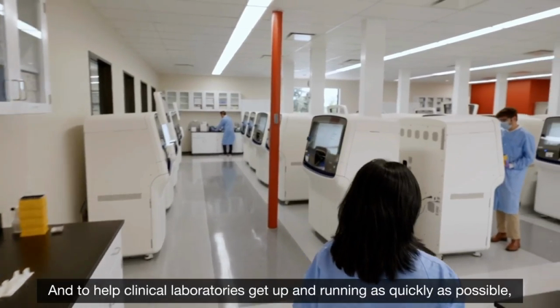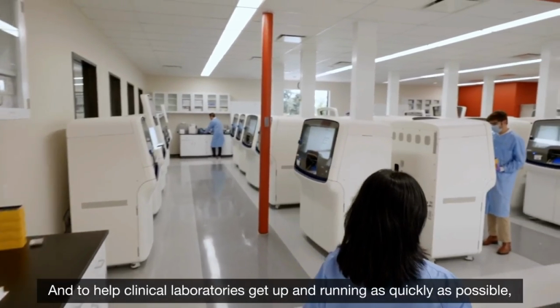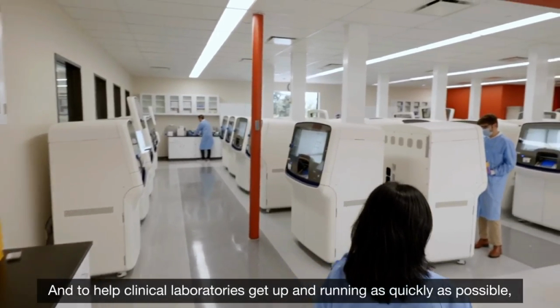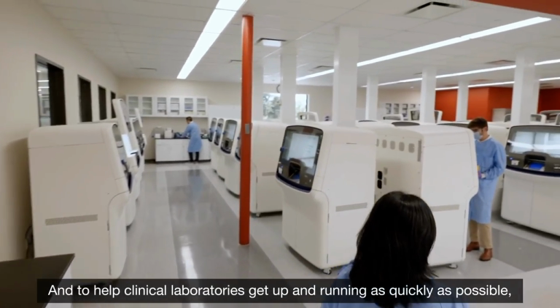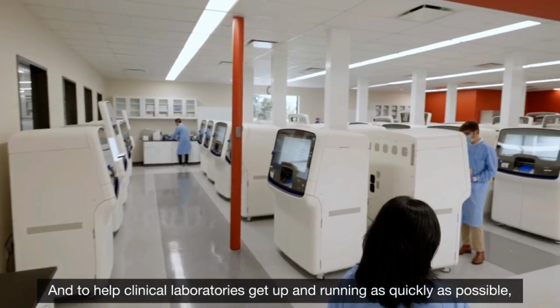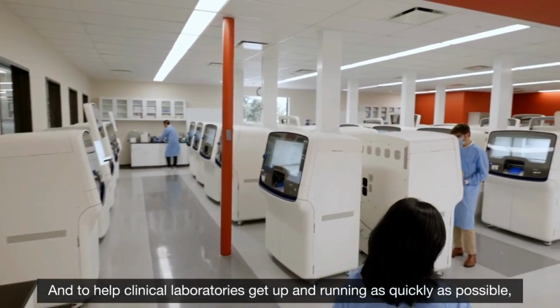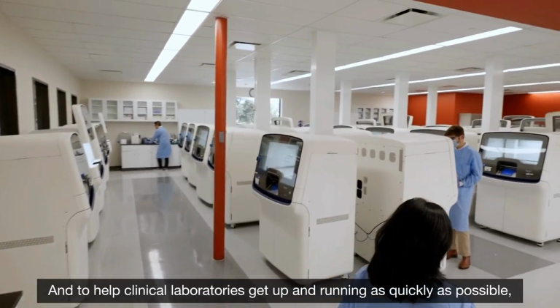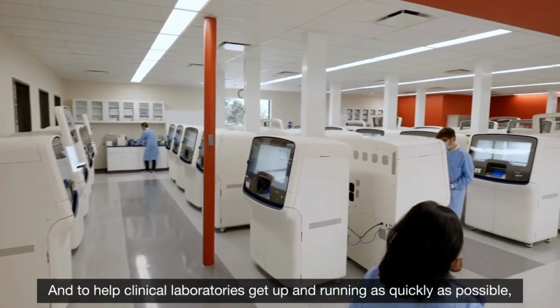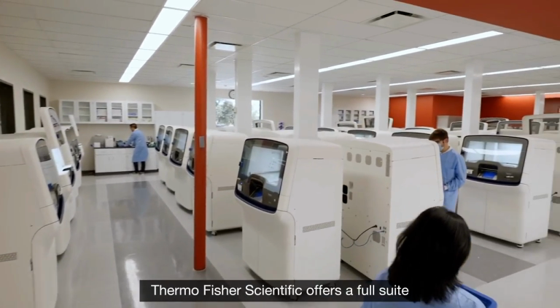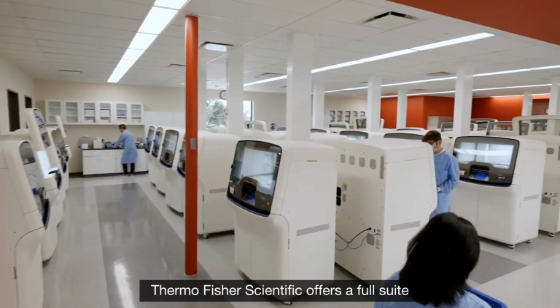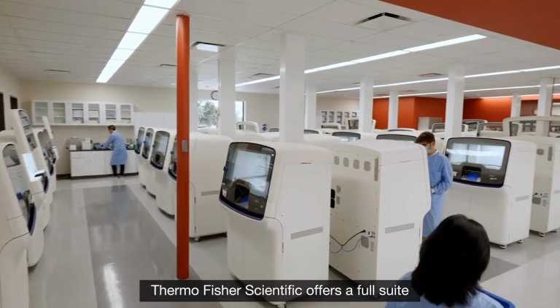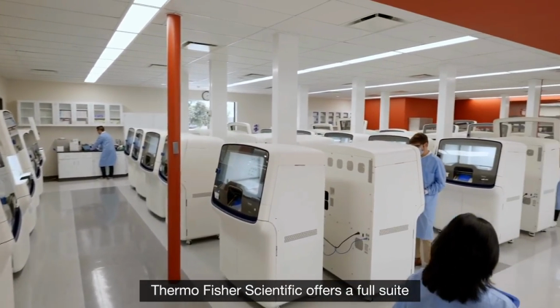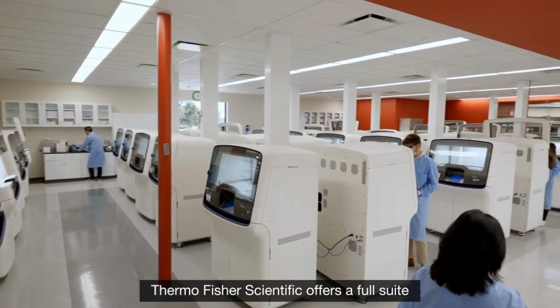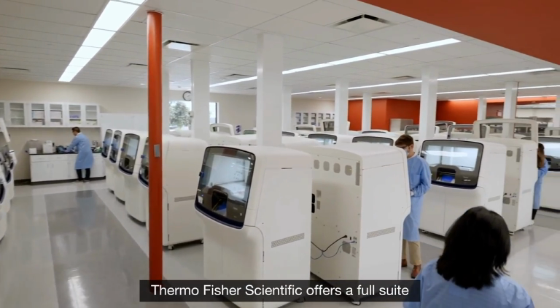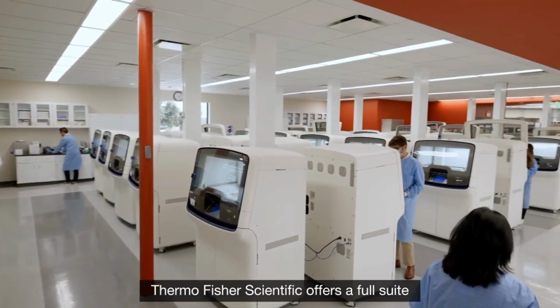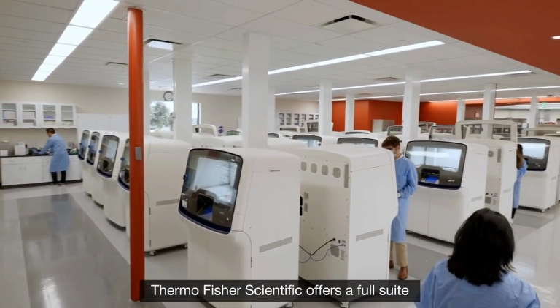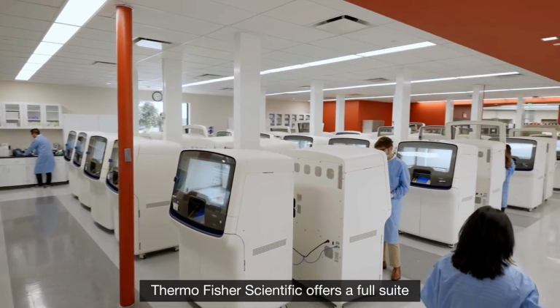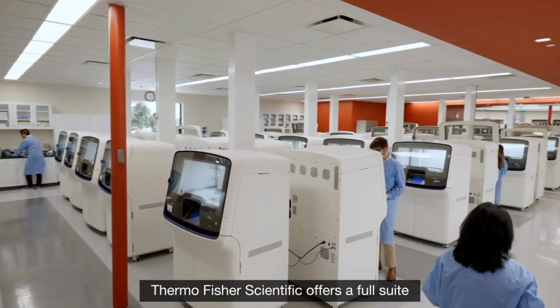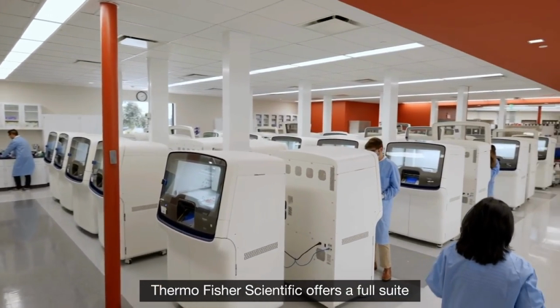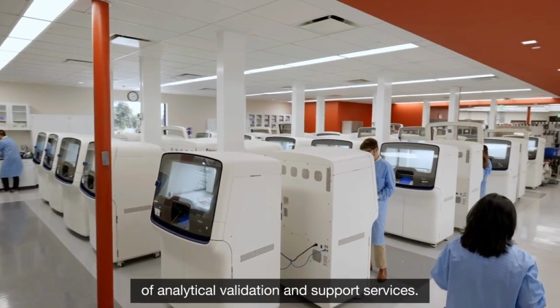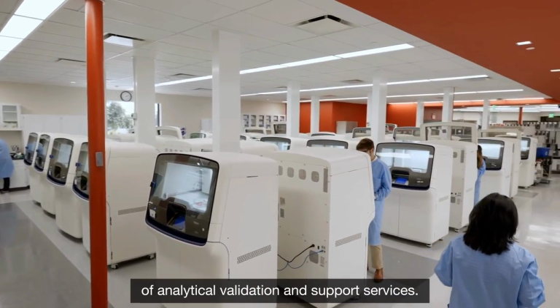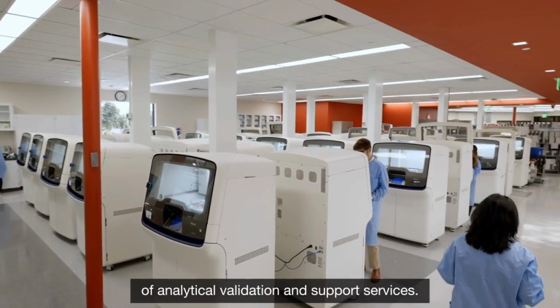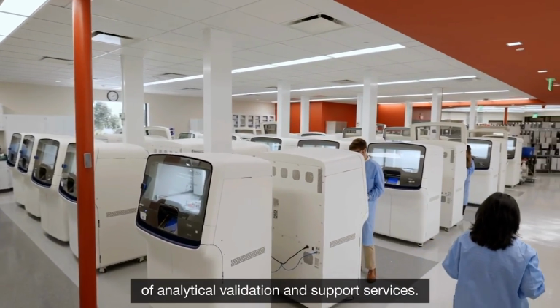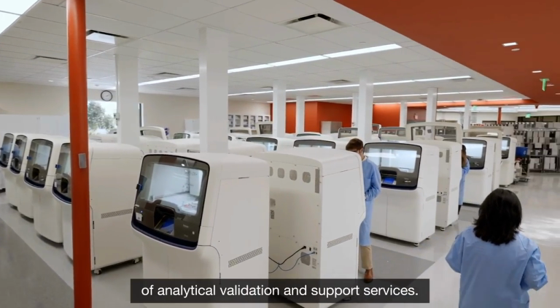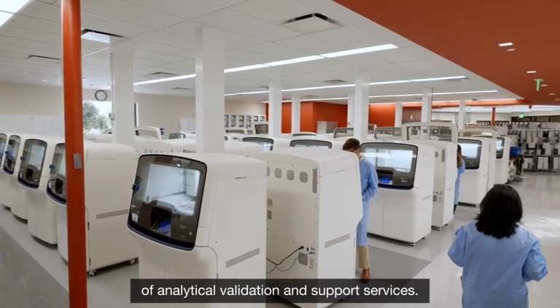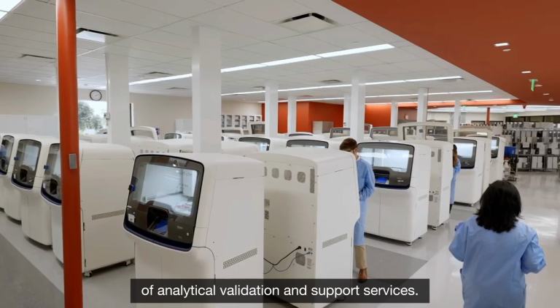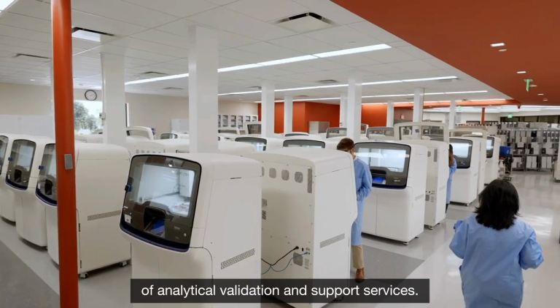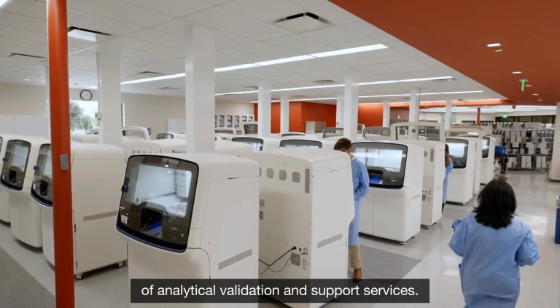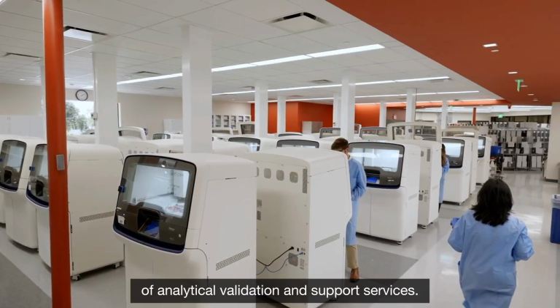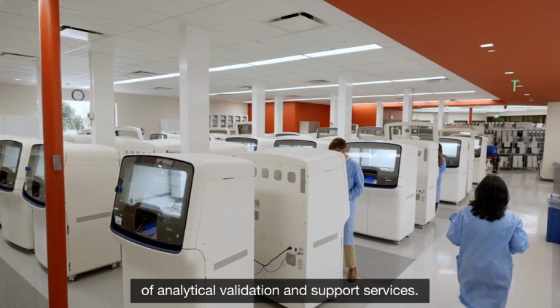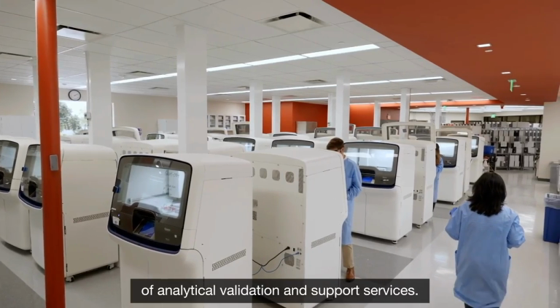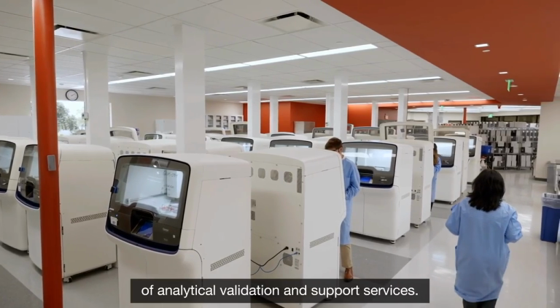And to help clinical laboratories get up and running as quickly as possible, Thermo Fisher Scientific offers a full suite of analytical validation and support services.